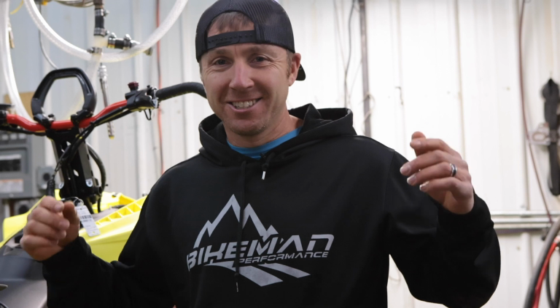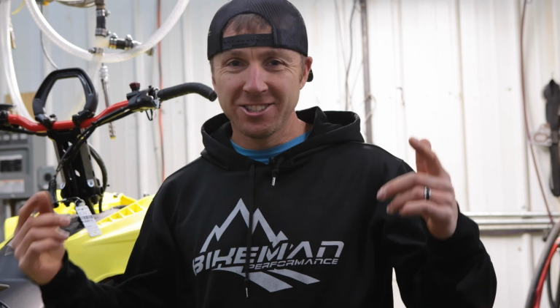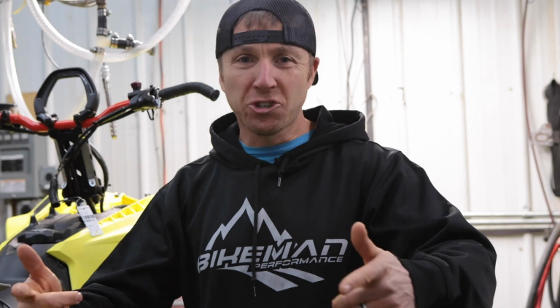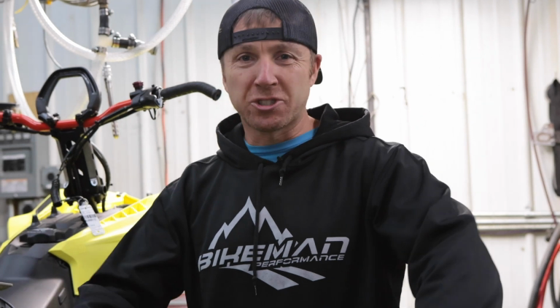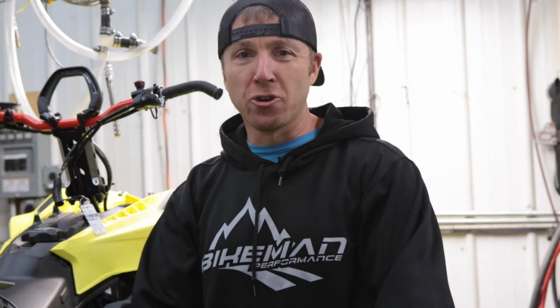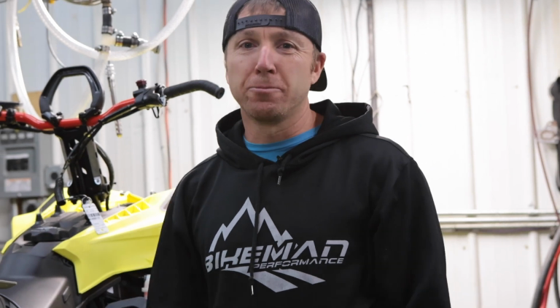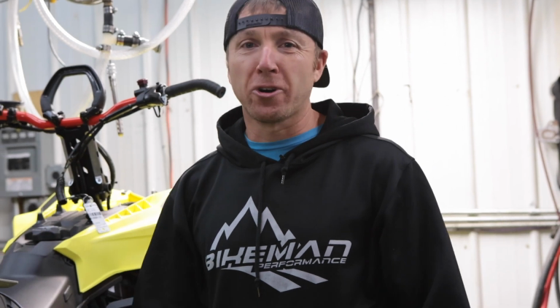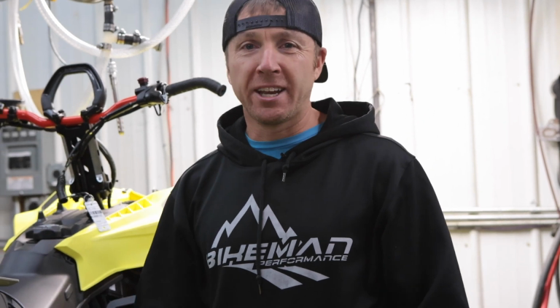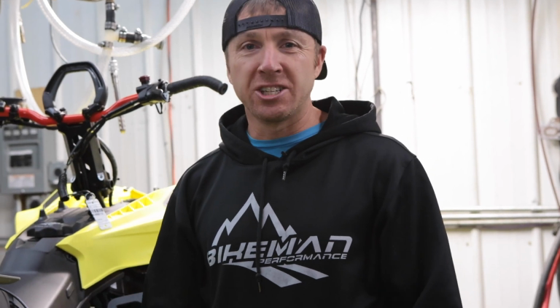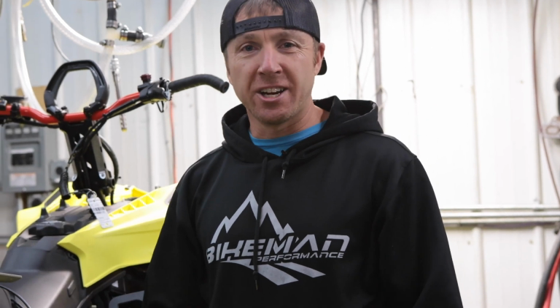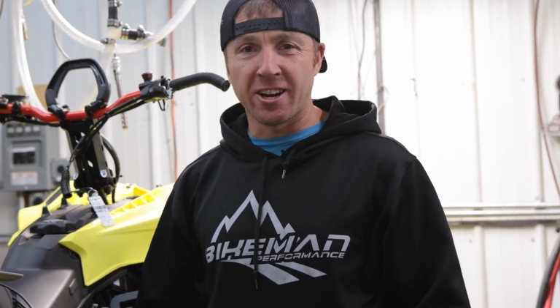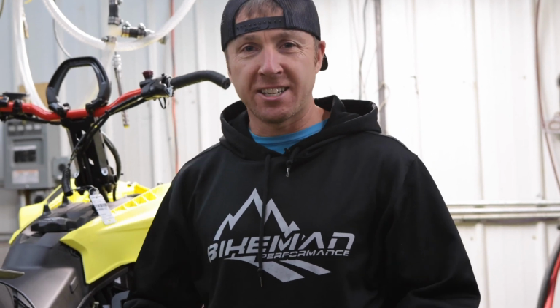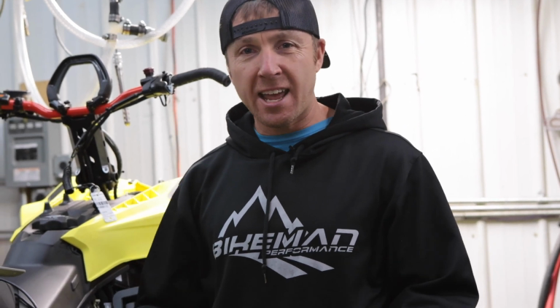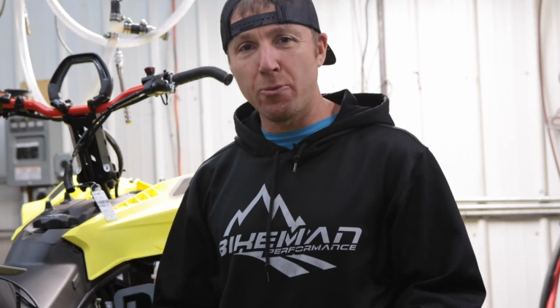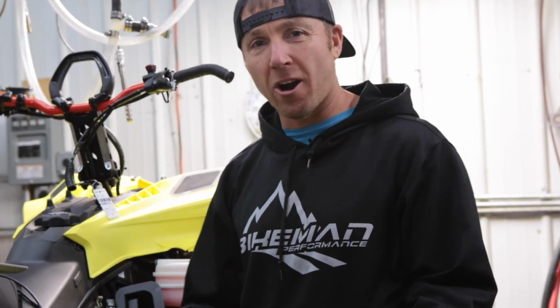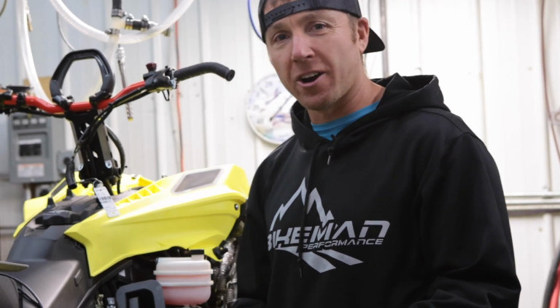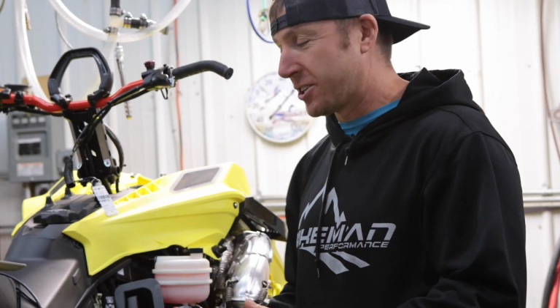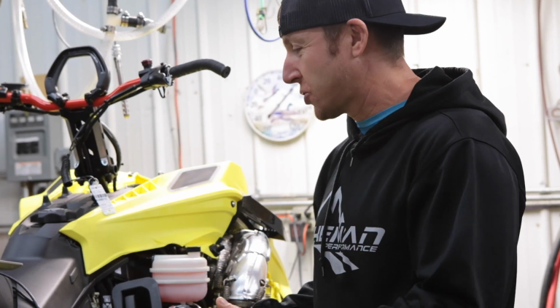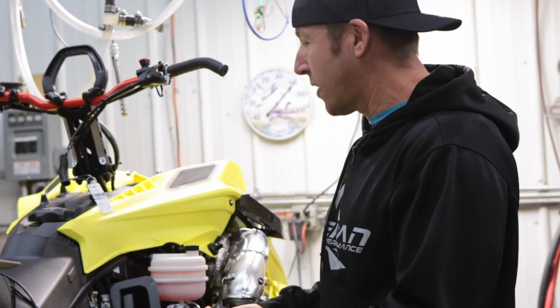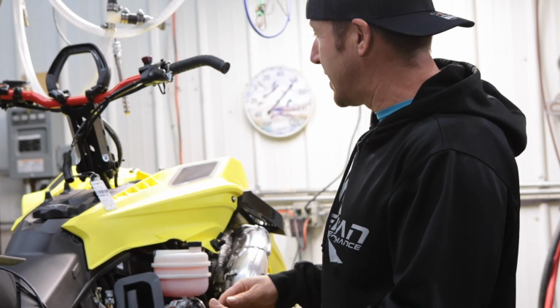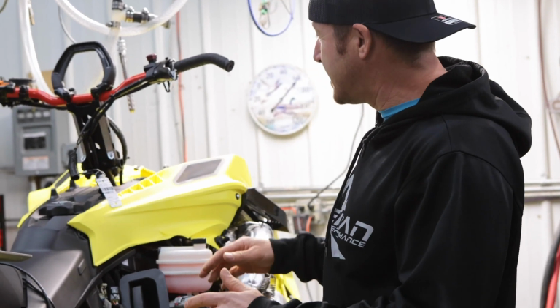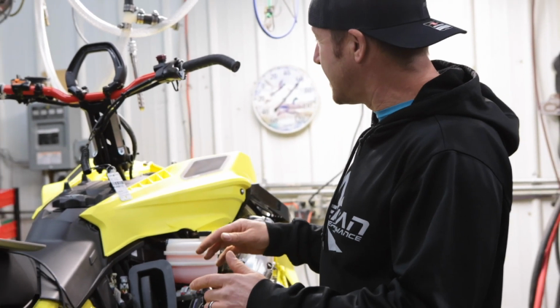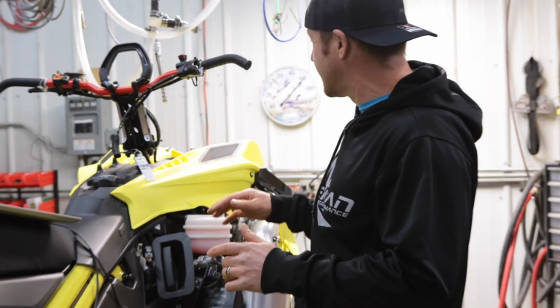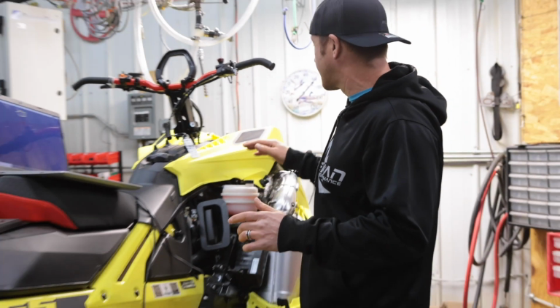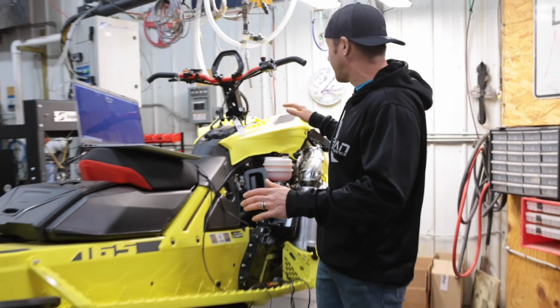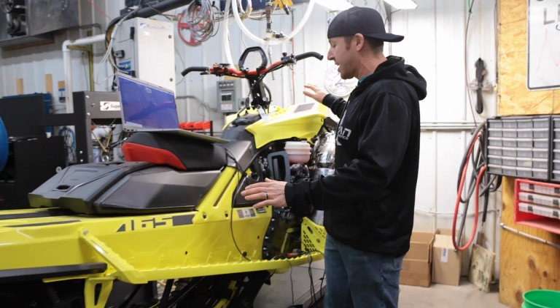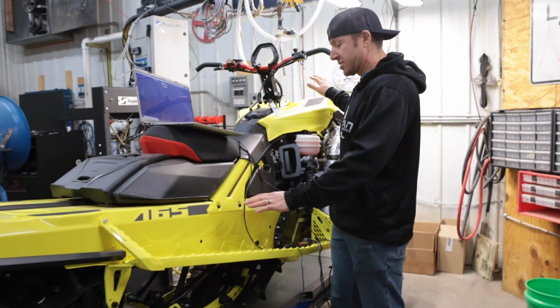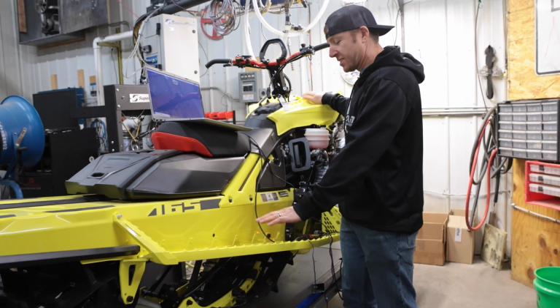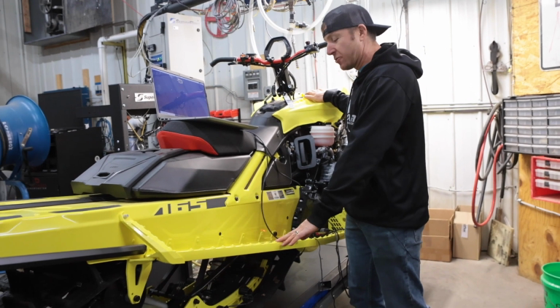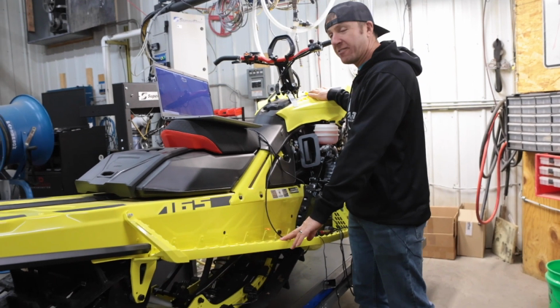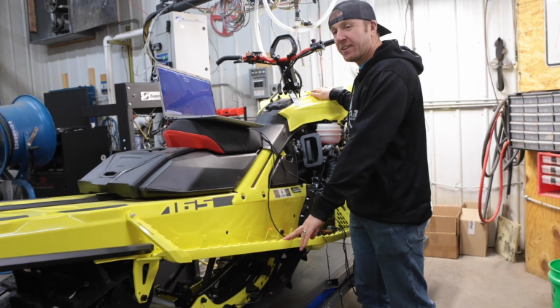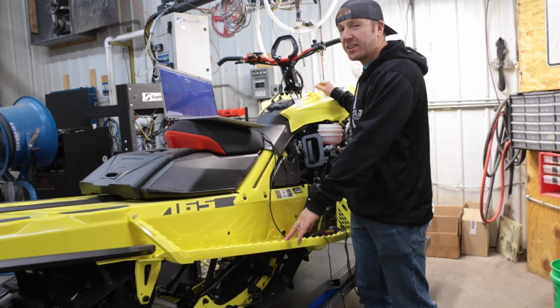Joey Stroob, TorqueLink Engineering. Today we are going to show you how easy it is to flash a Skidoo 850.